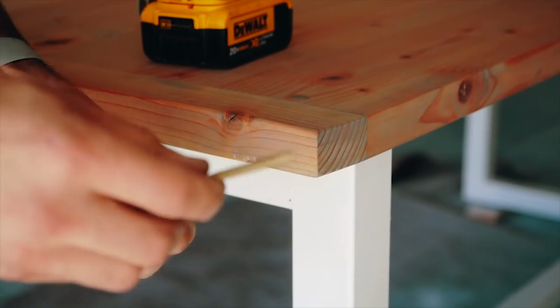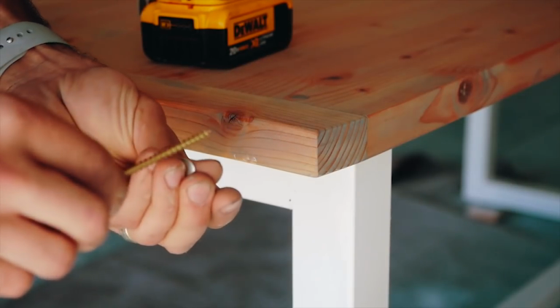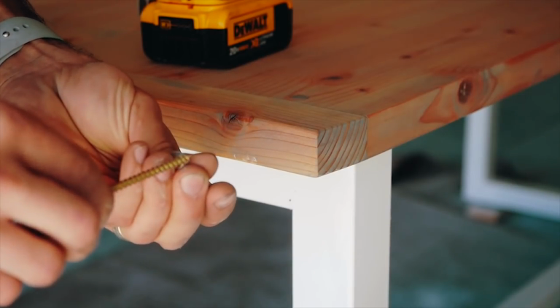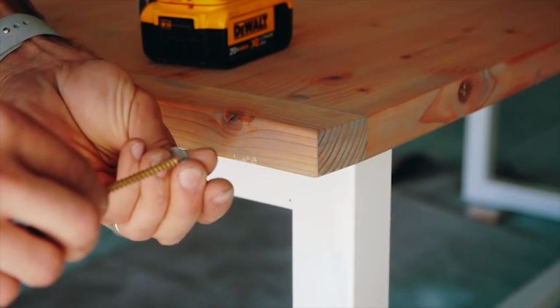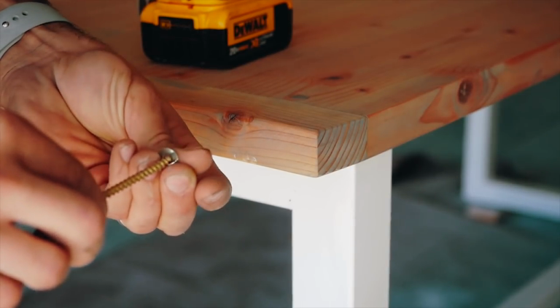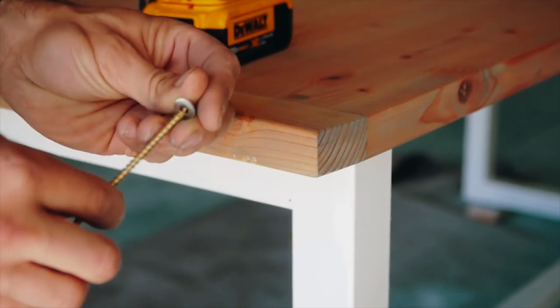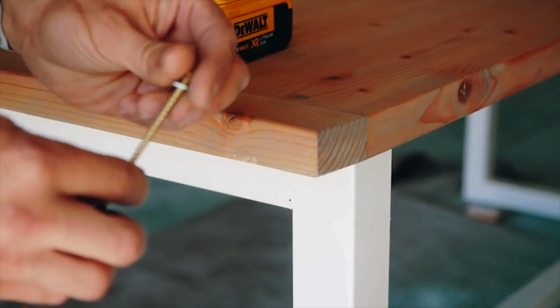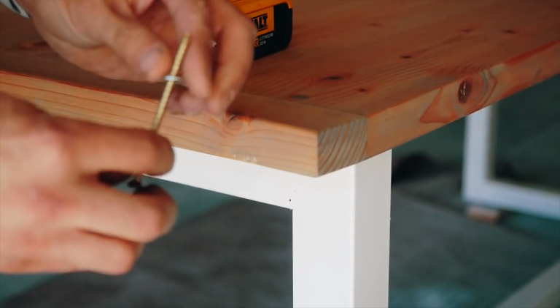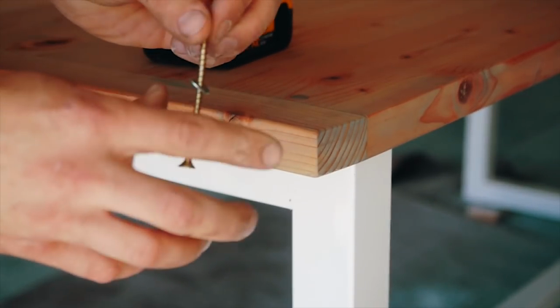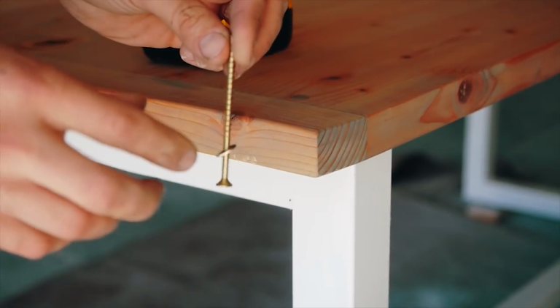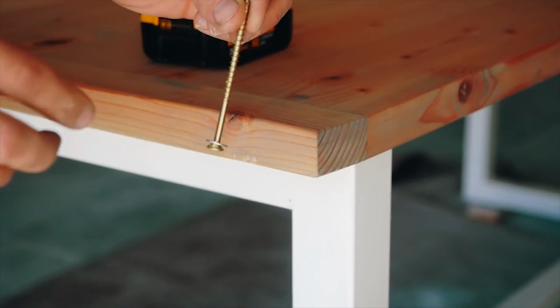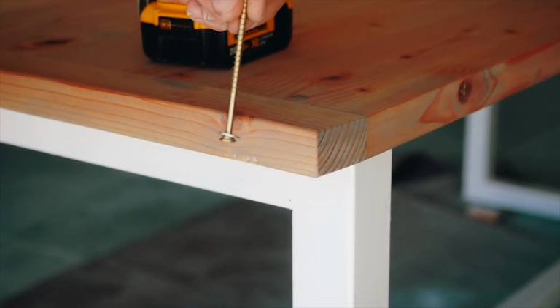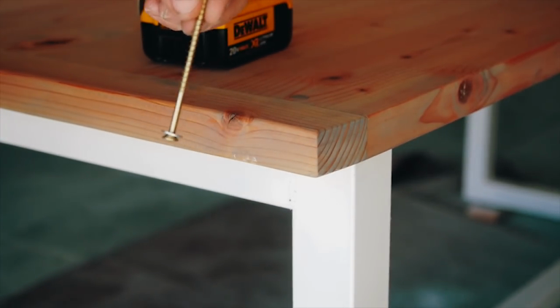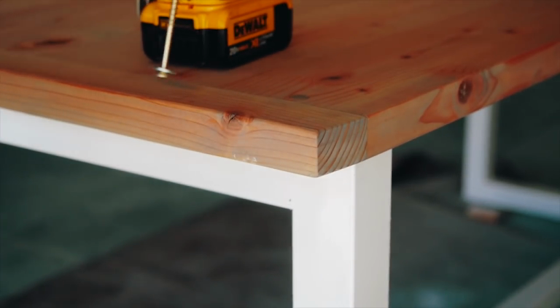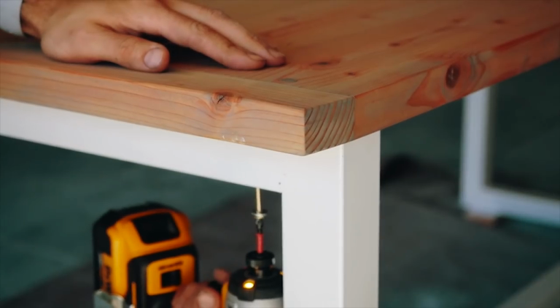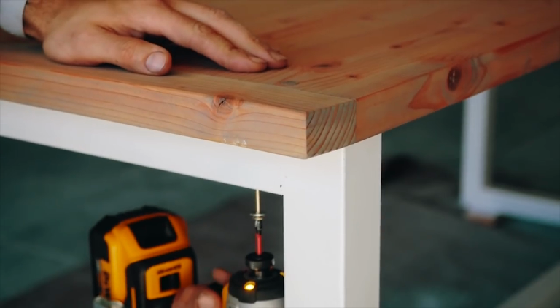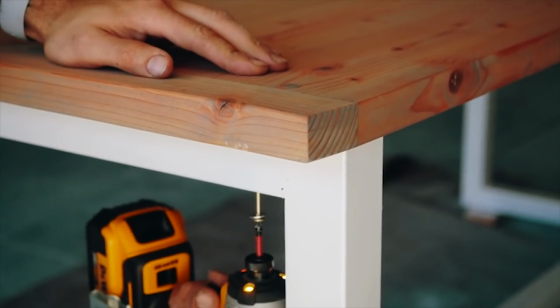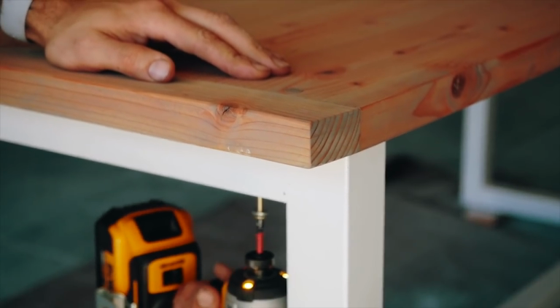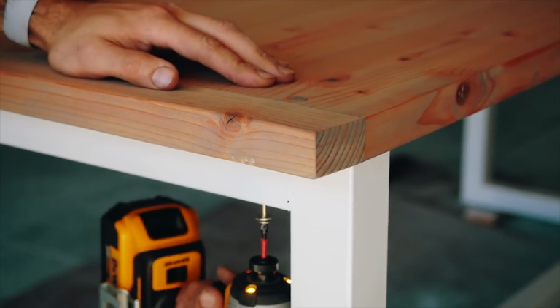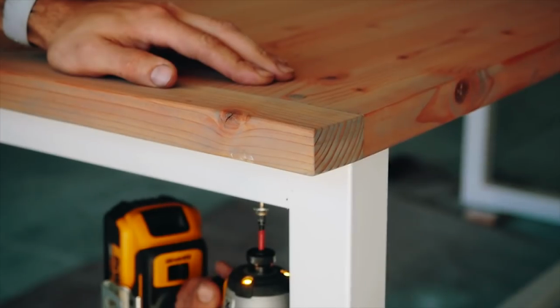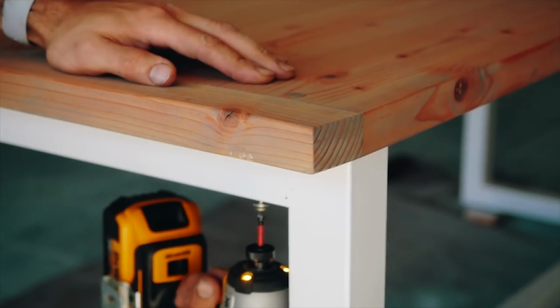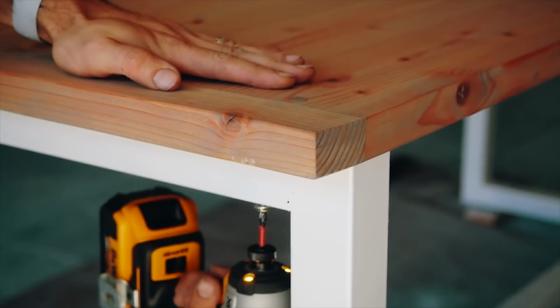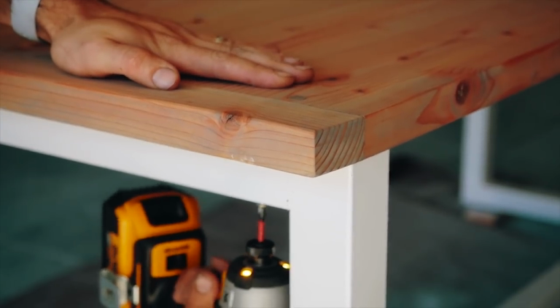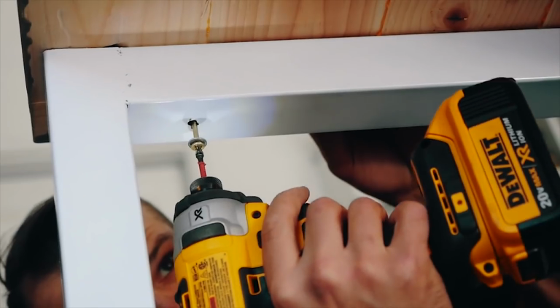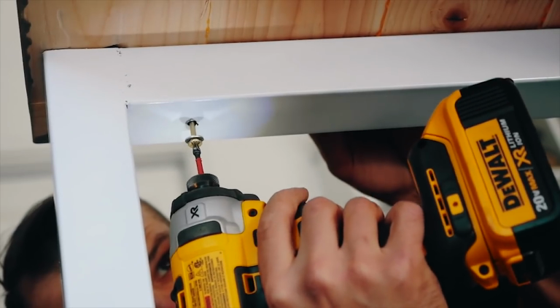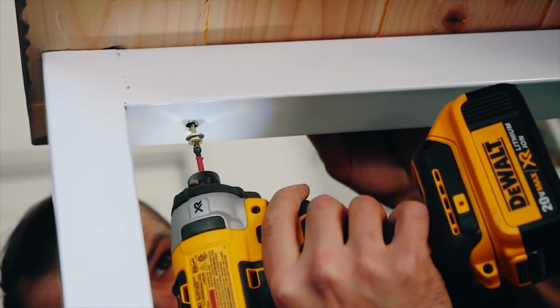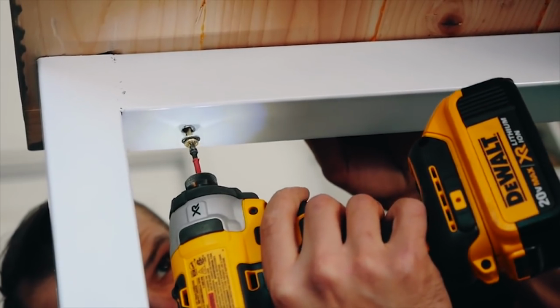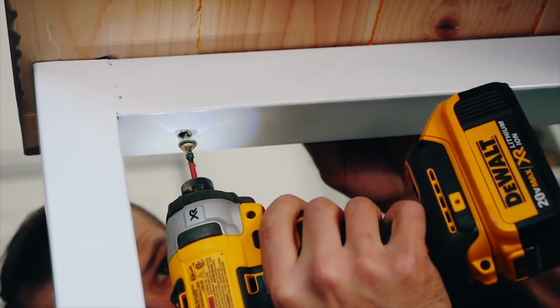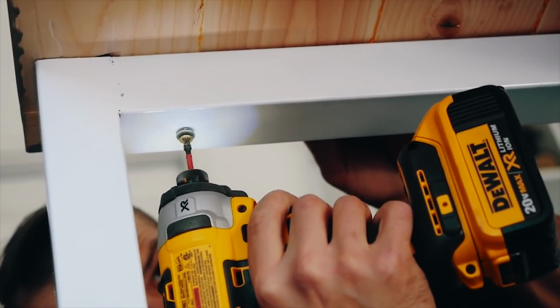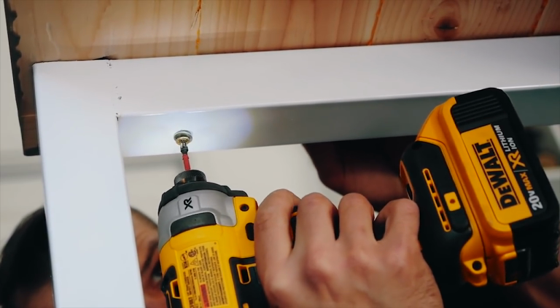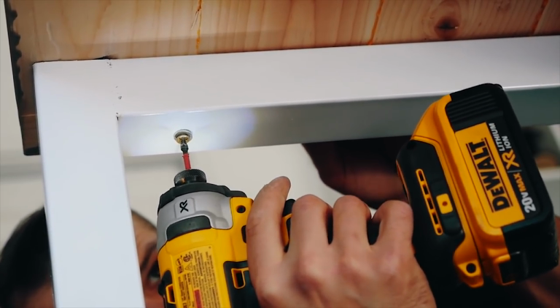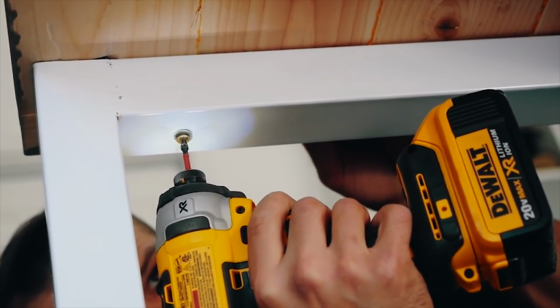And of course, to wrap things up, I finish it off with about five coats of clear coat polyurethane — water-based — and it's ready for serving.